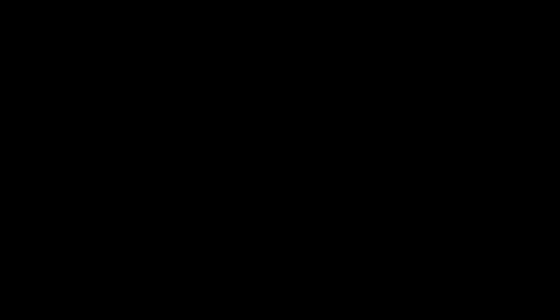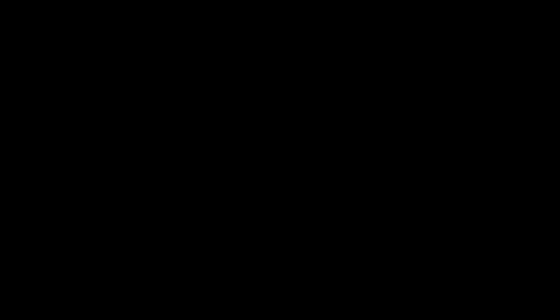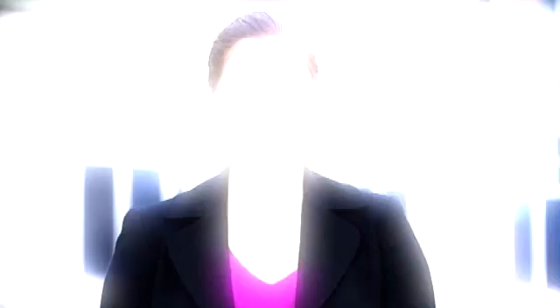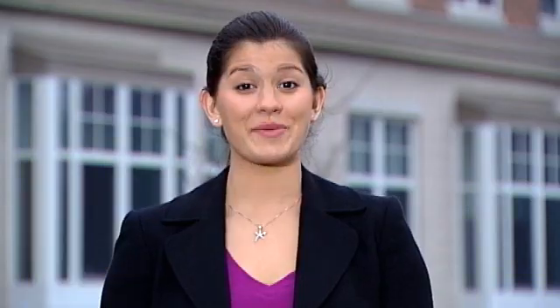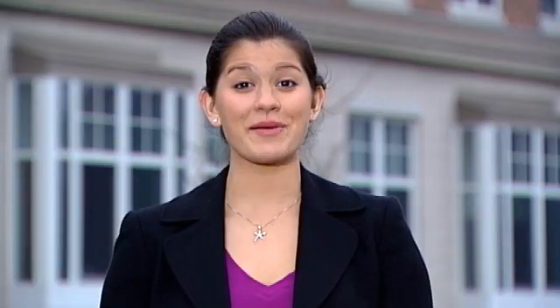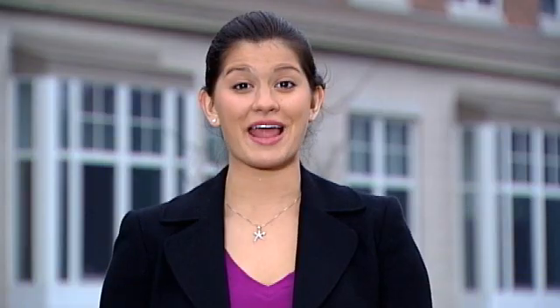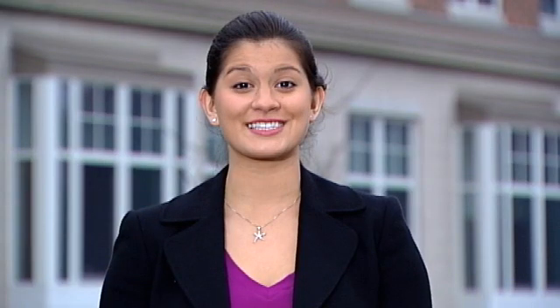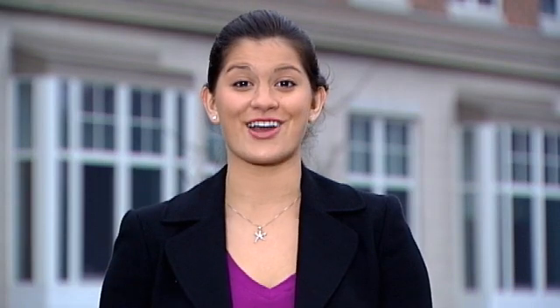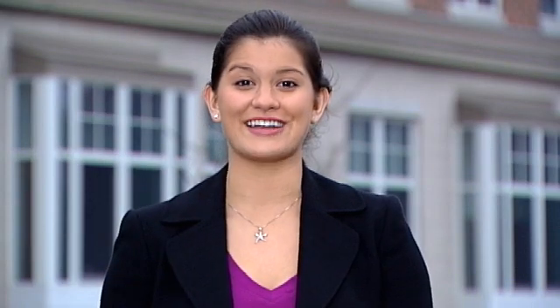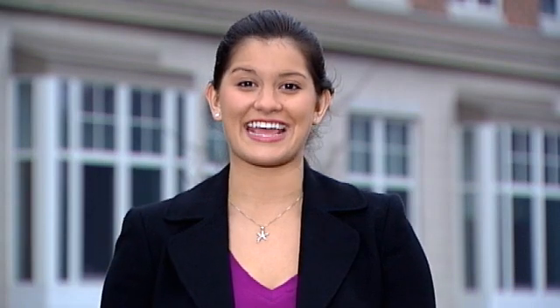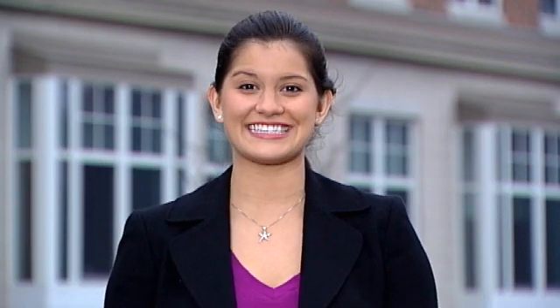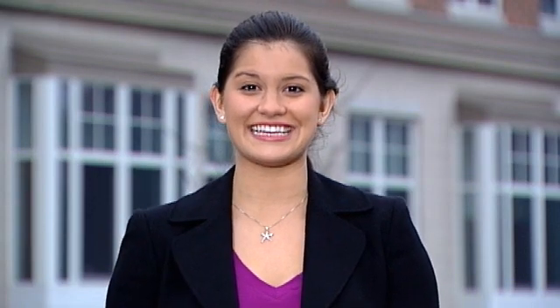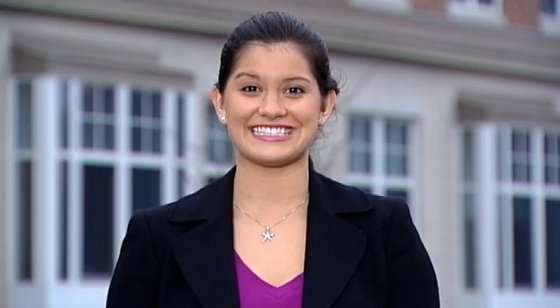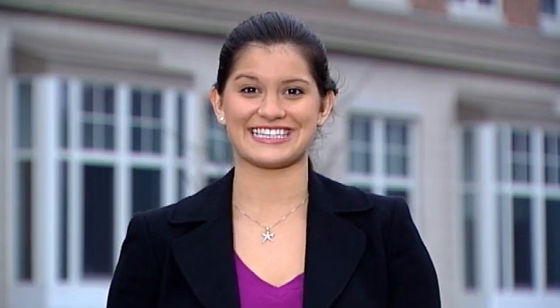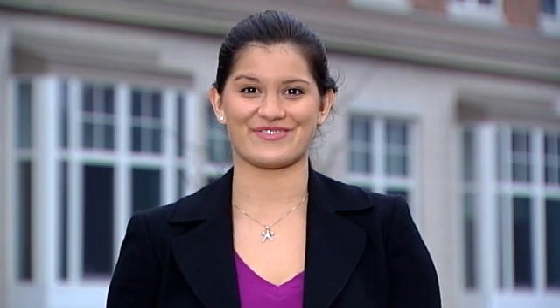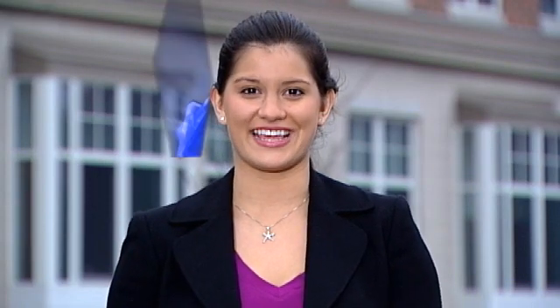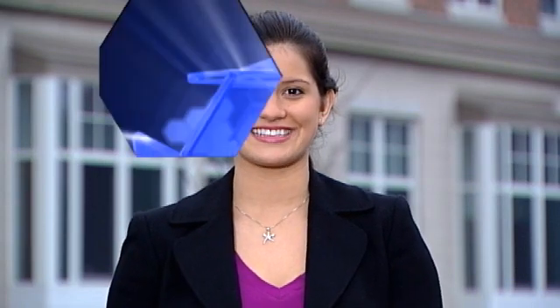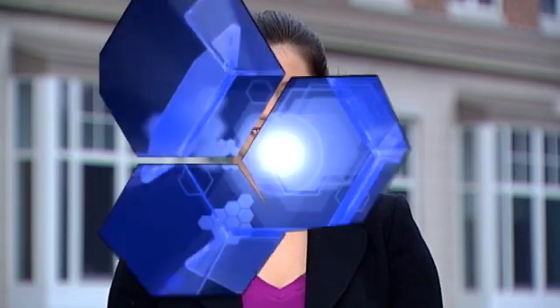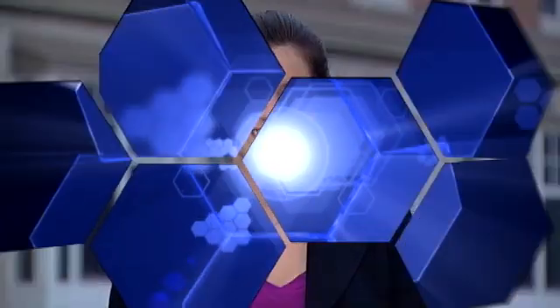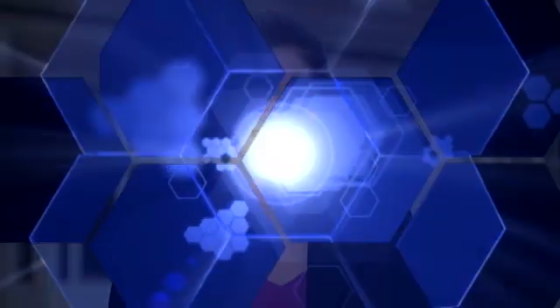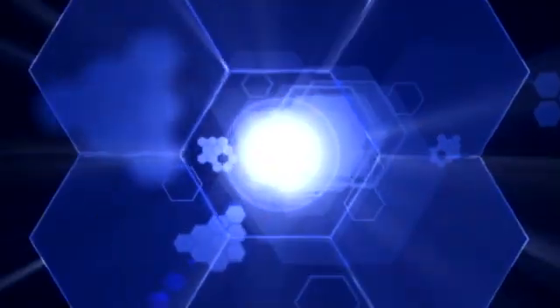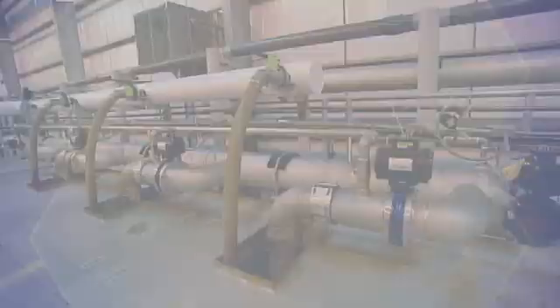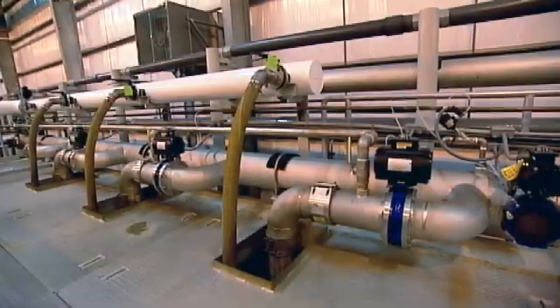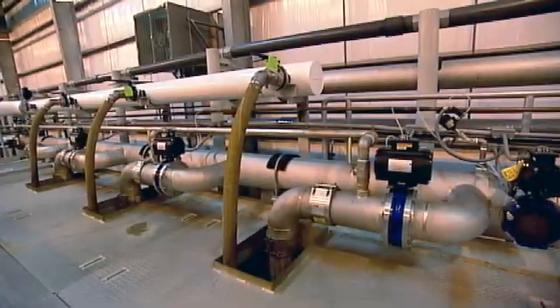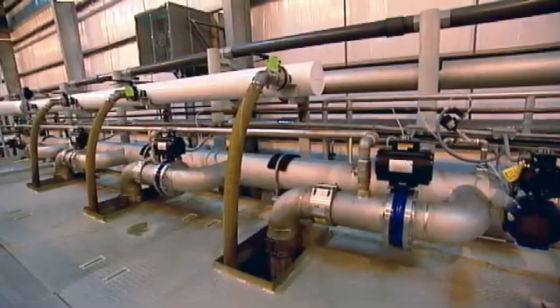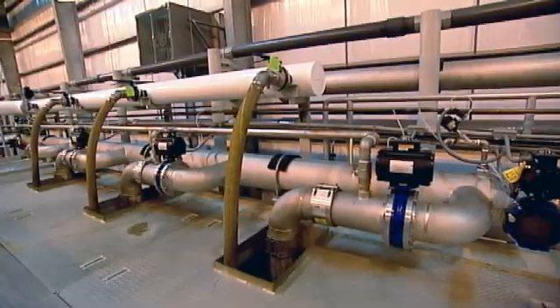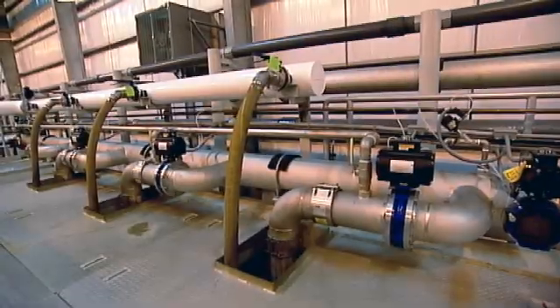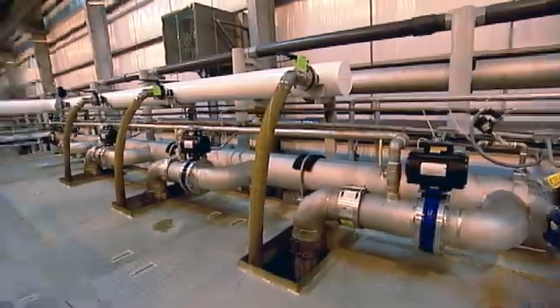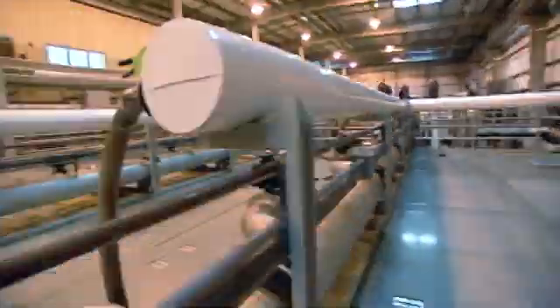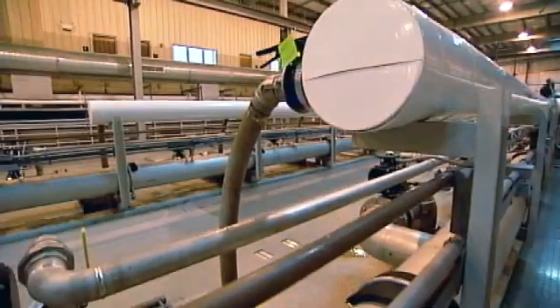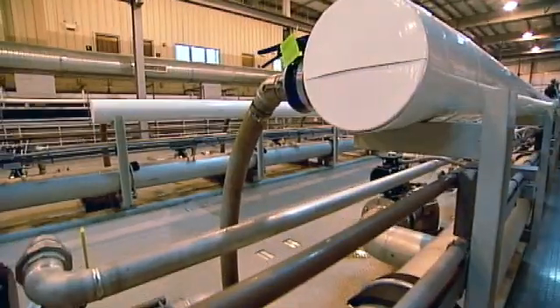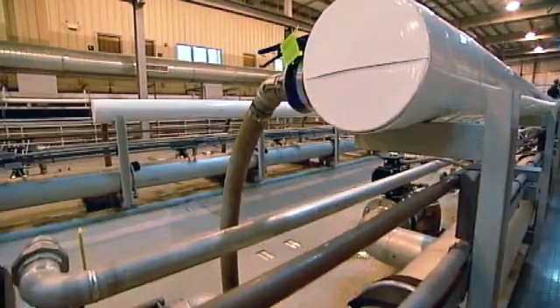Coming up next on ATETV: water treatment technology.